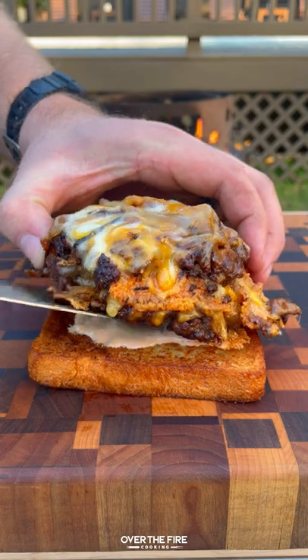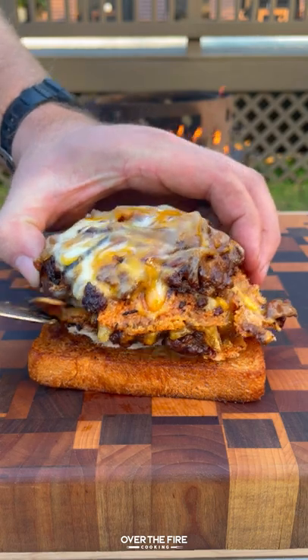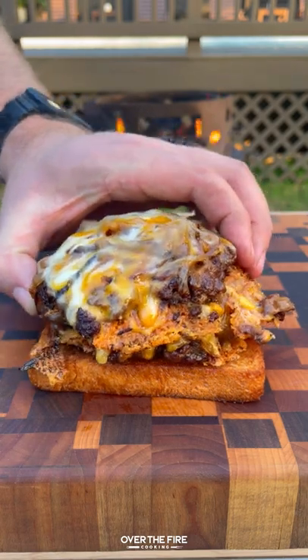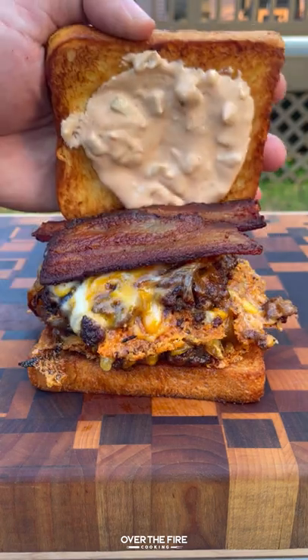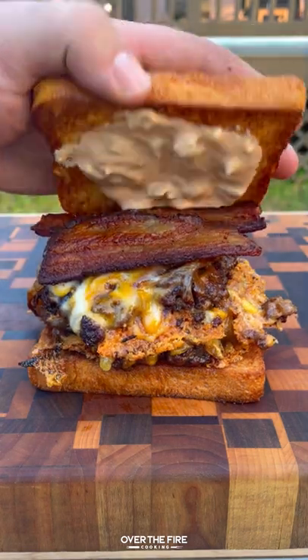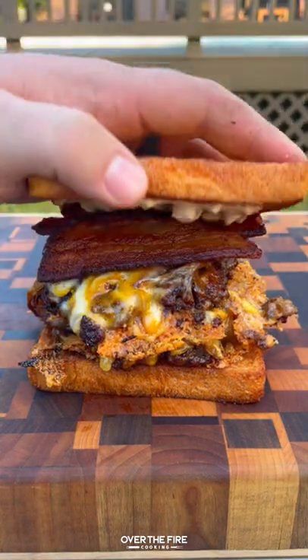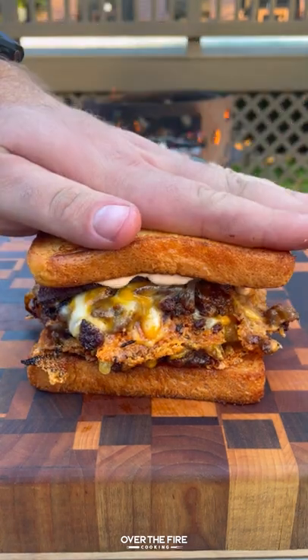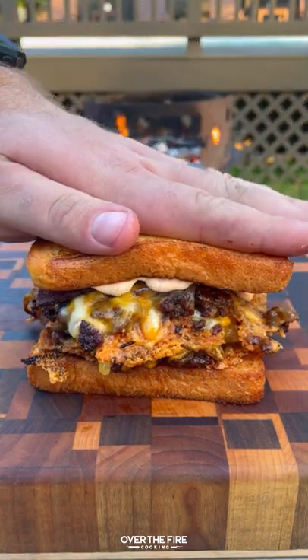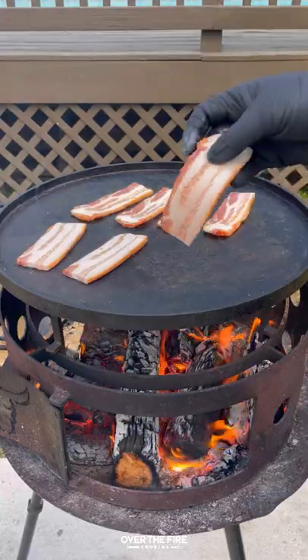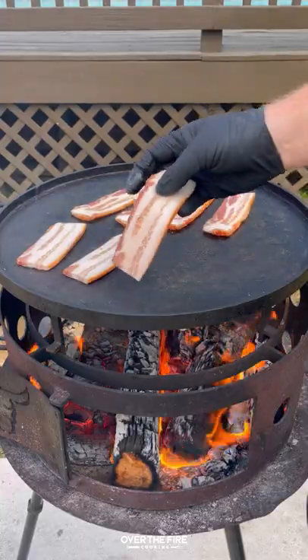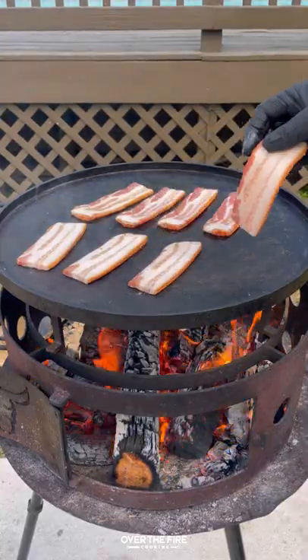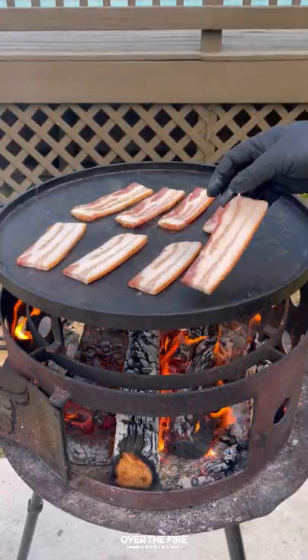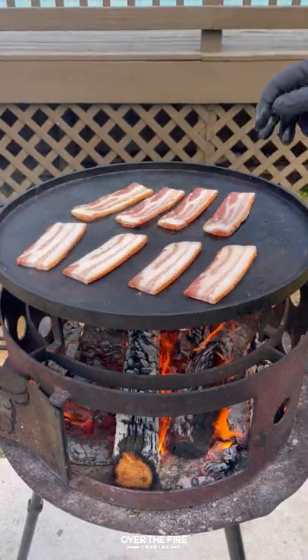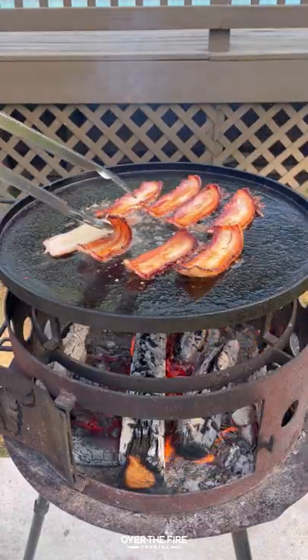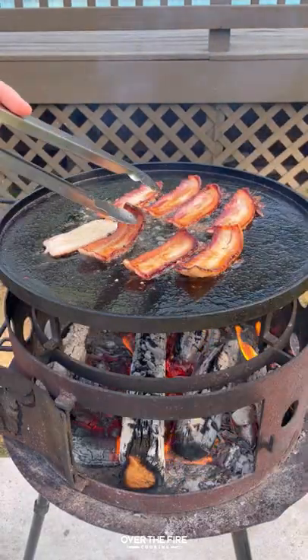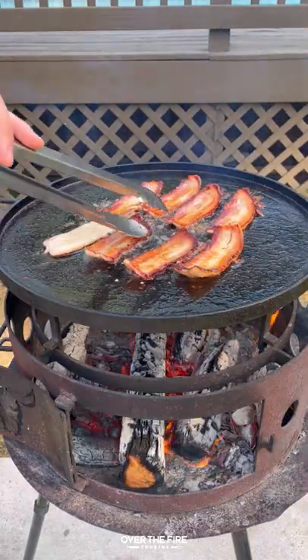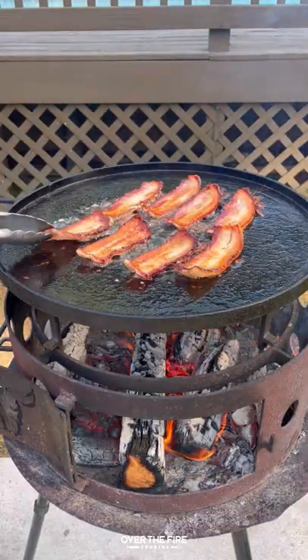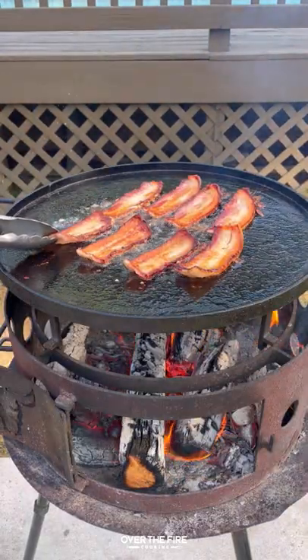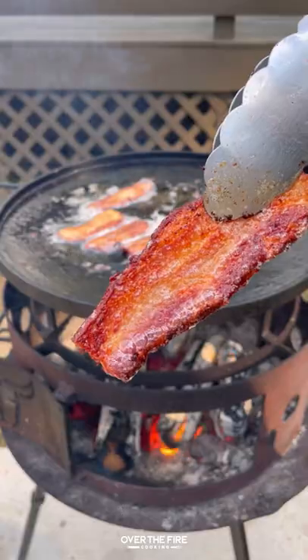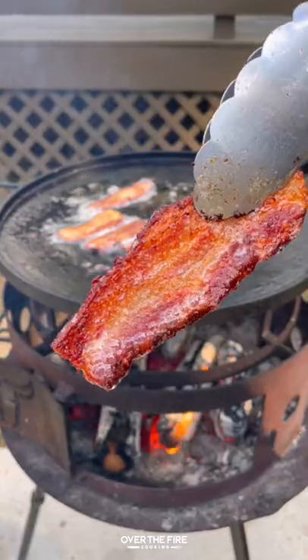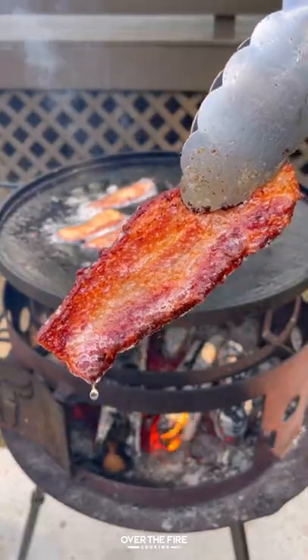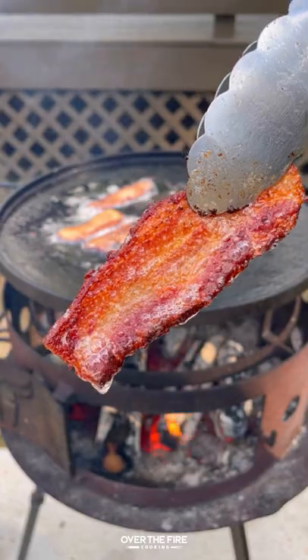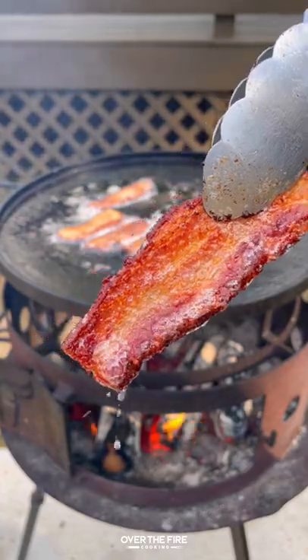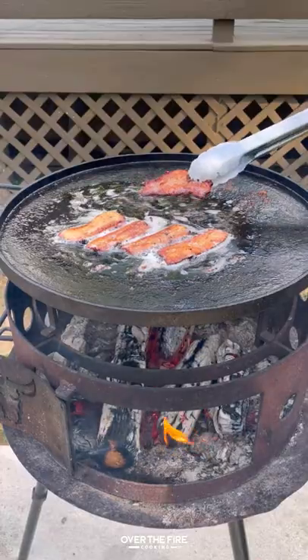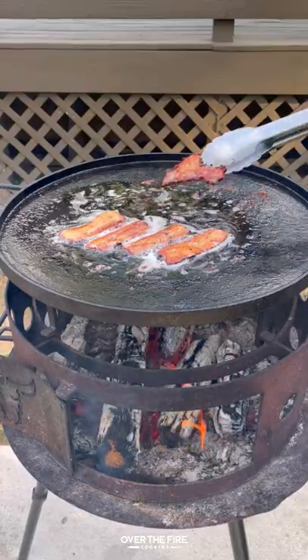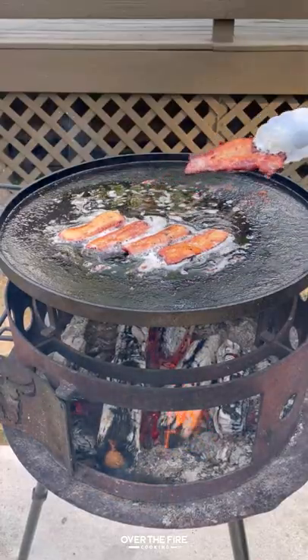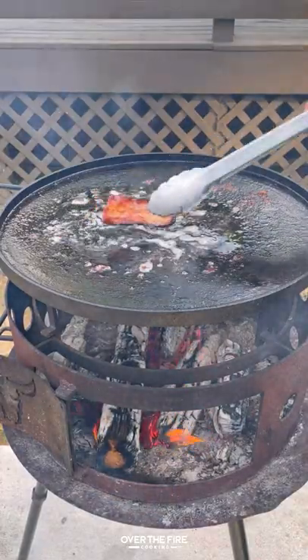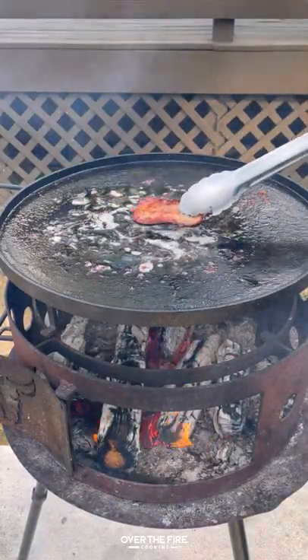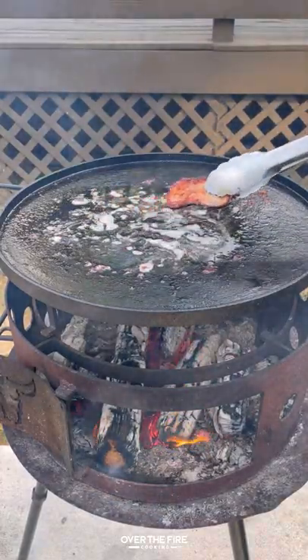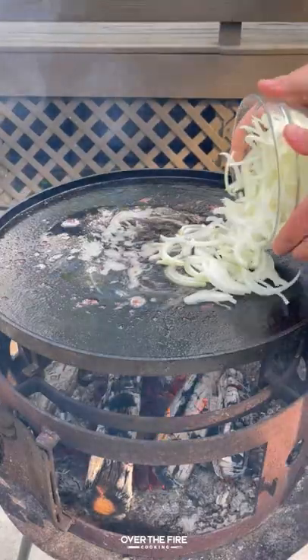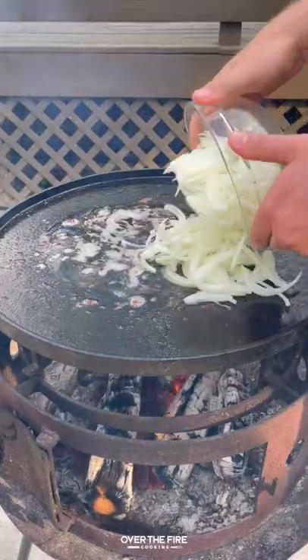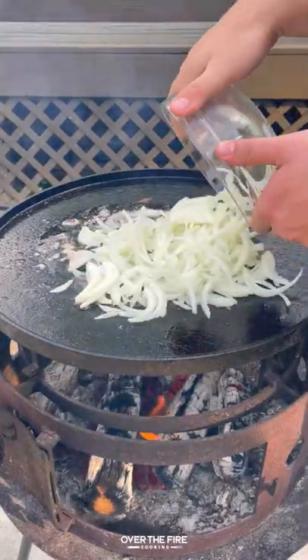Today, let's make some cheesy patty melts. I'm going to start by cooking up some thick cut bacon. Once they're nice and crispy, pull them off and let them cool.